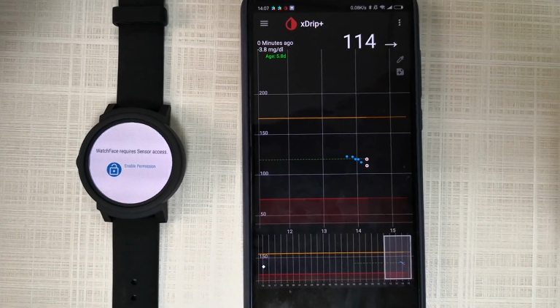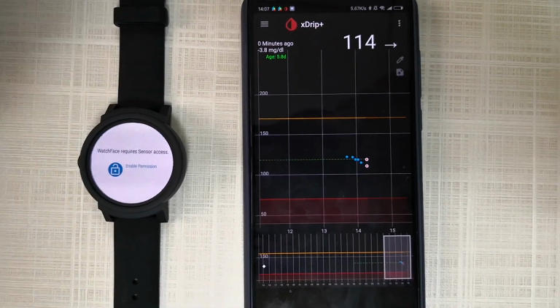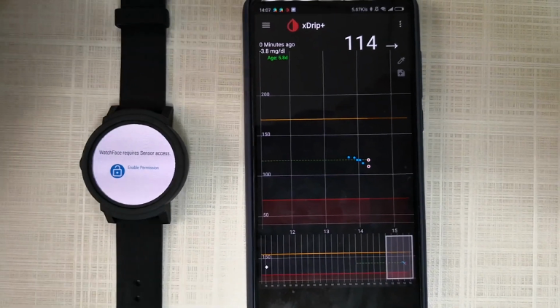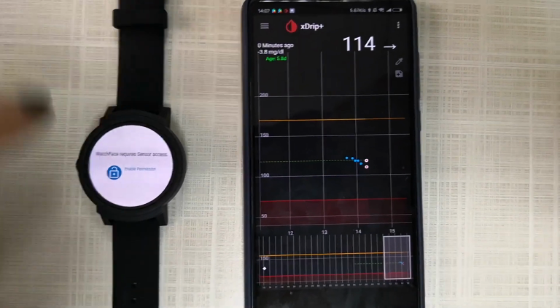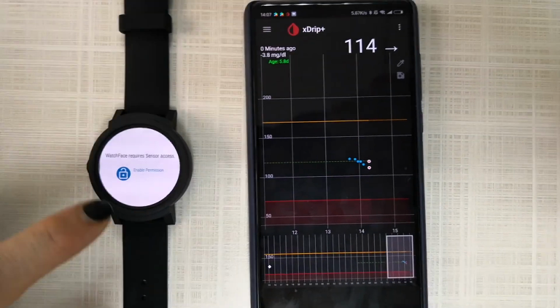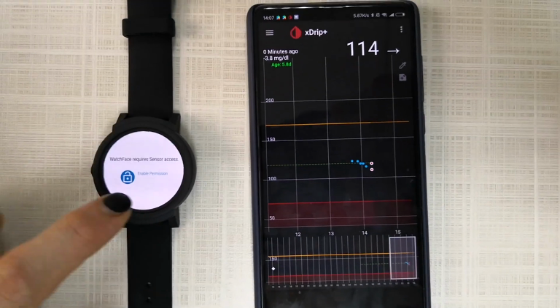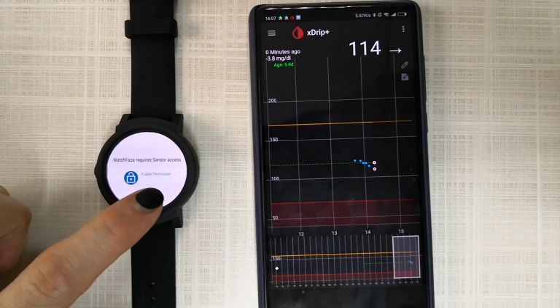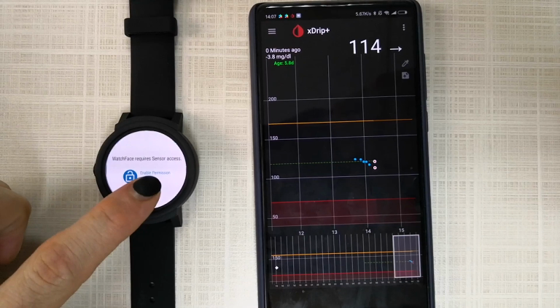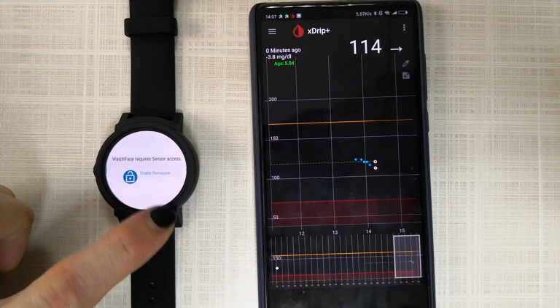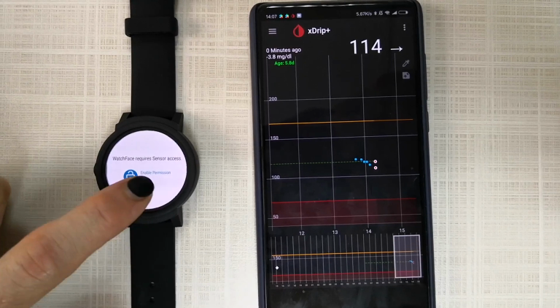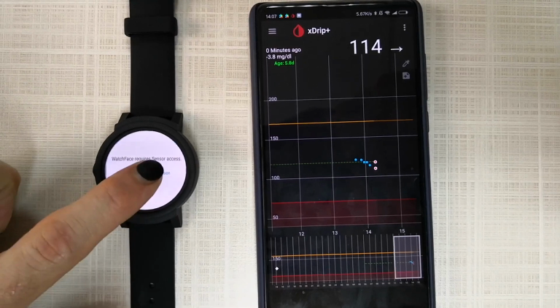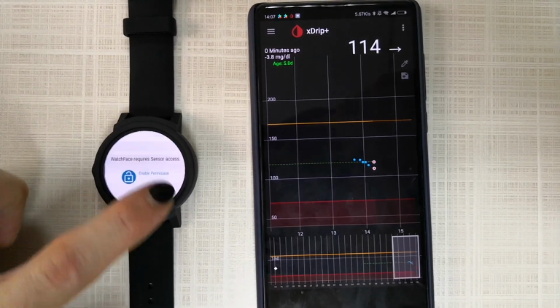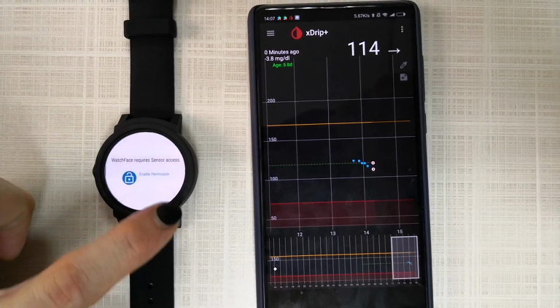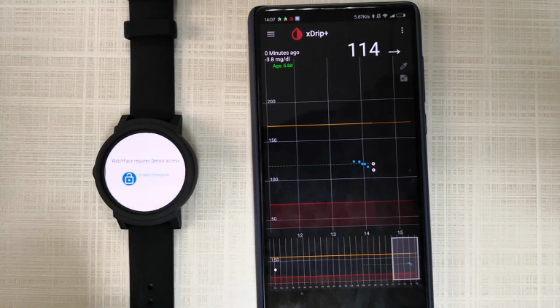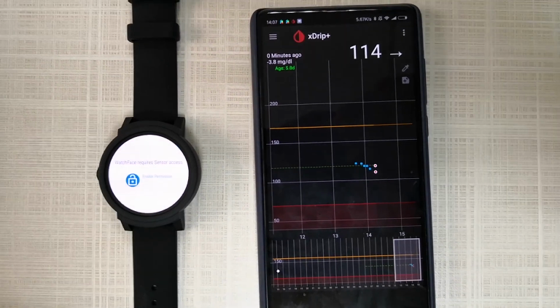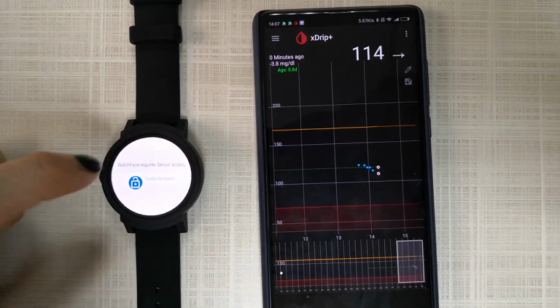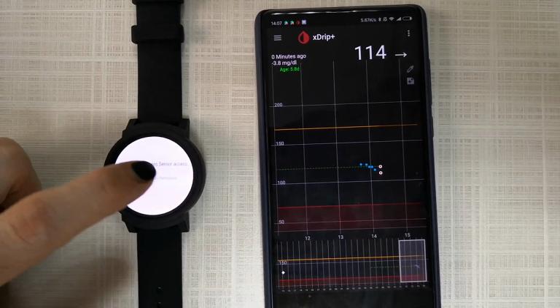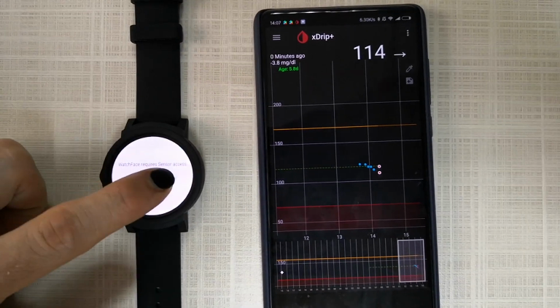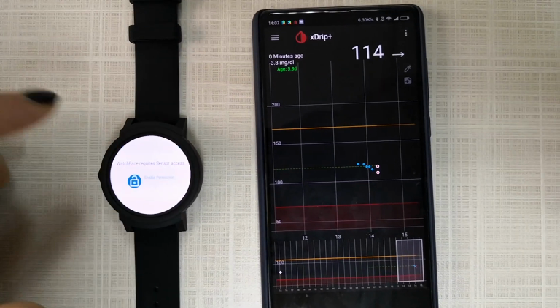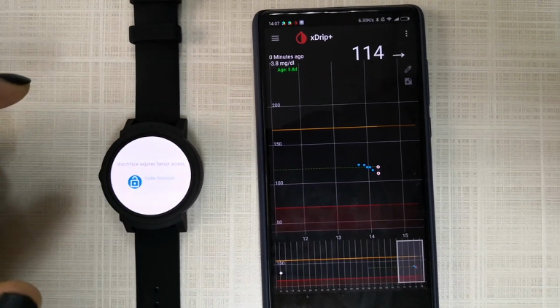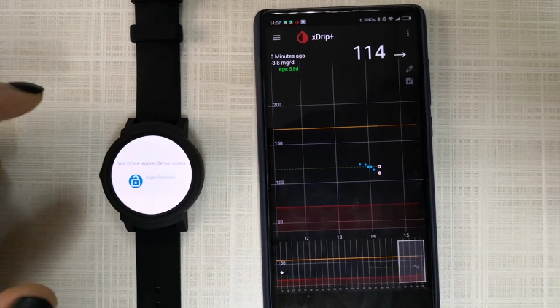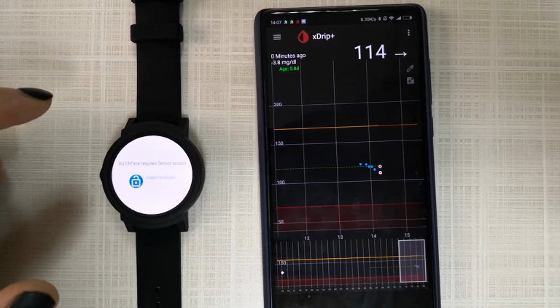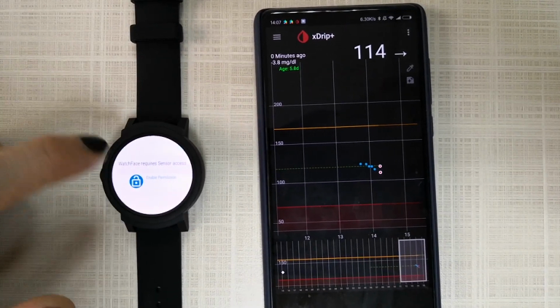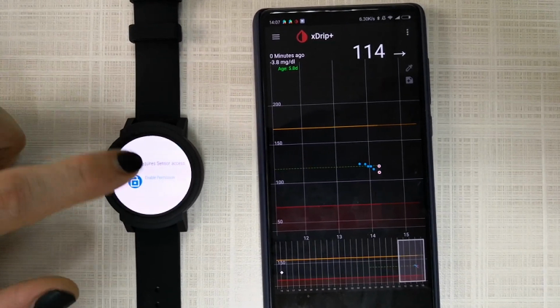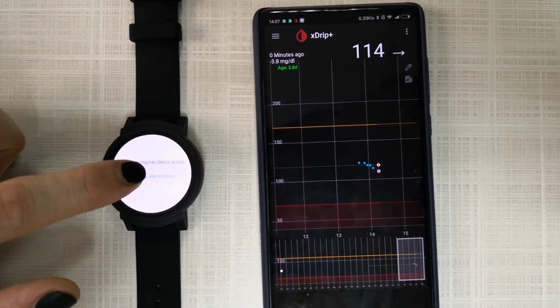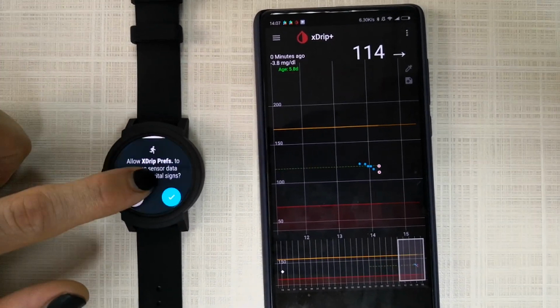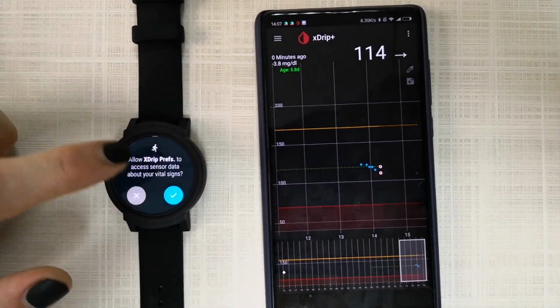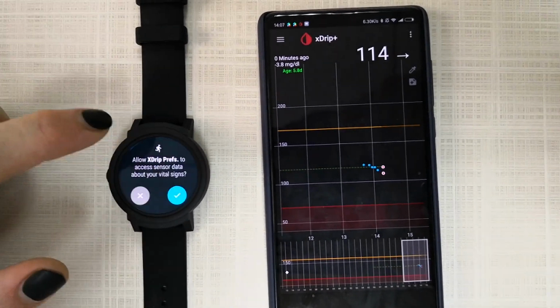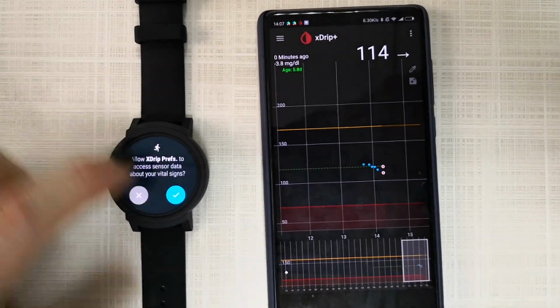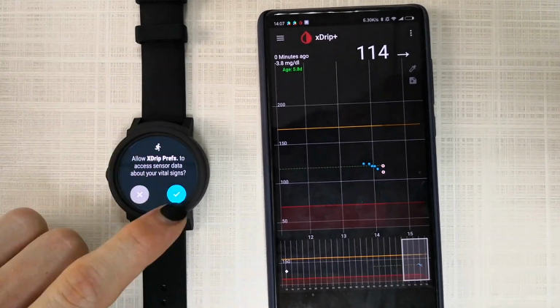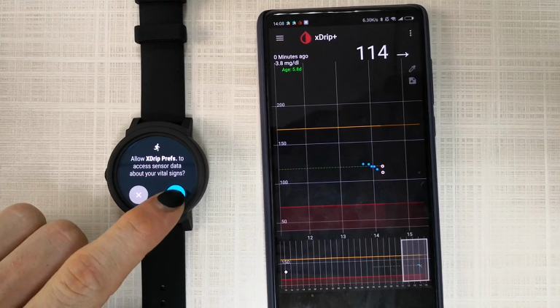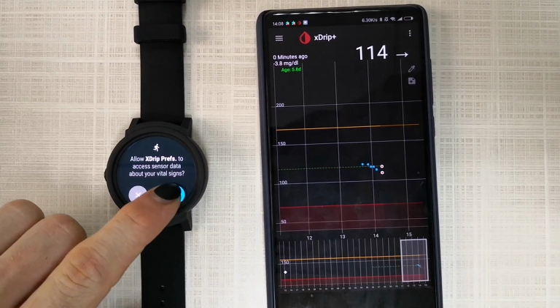After calibrating your watch, you want to enable the watch face on your watch.